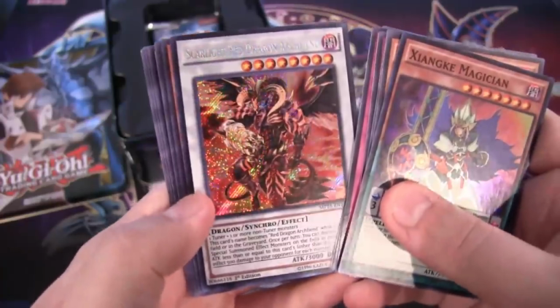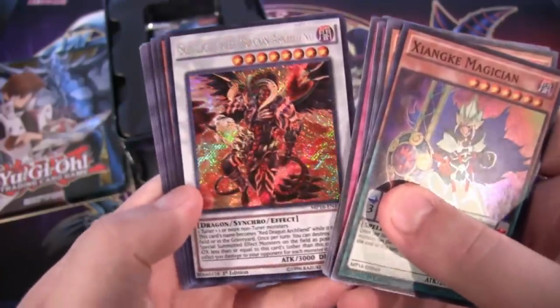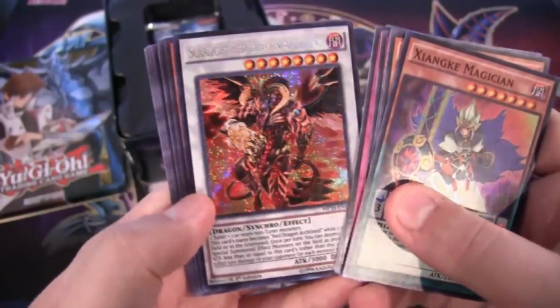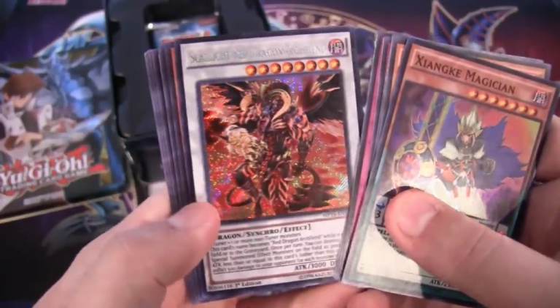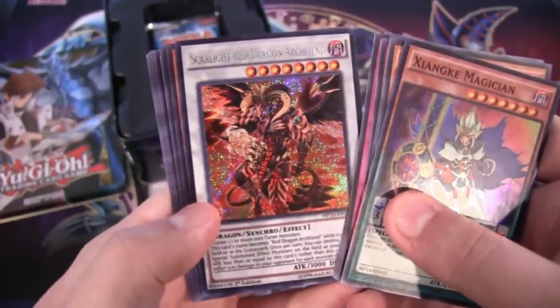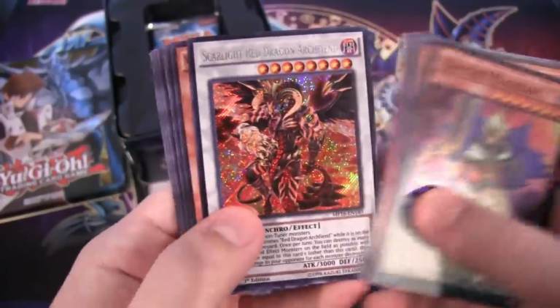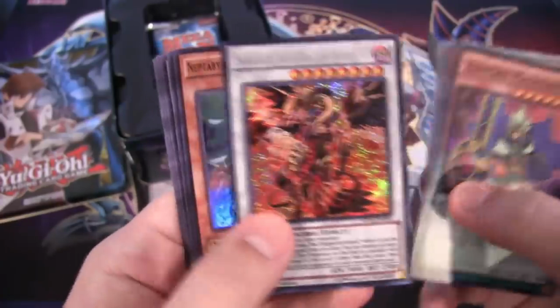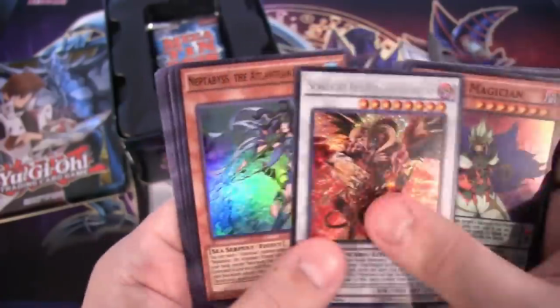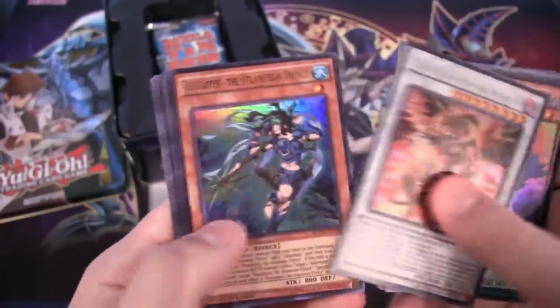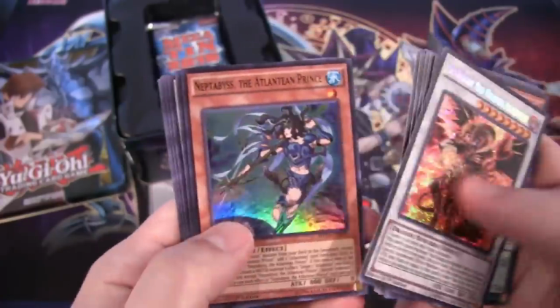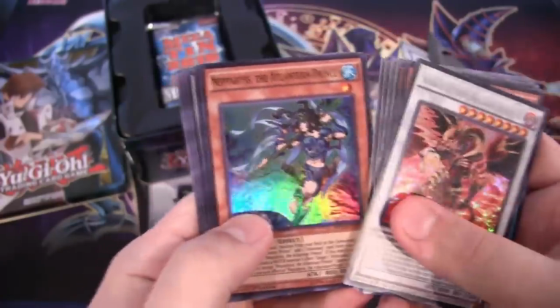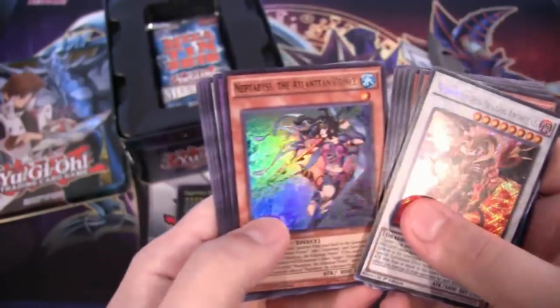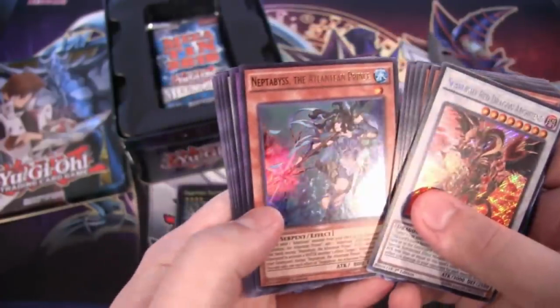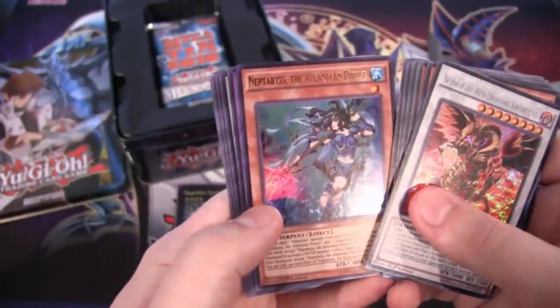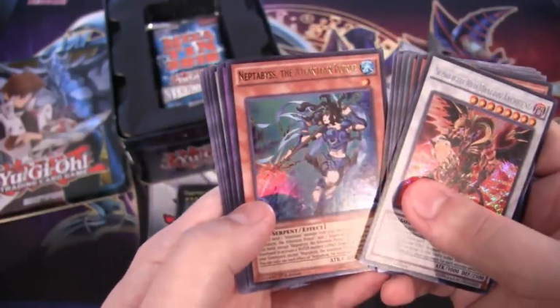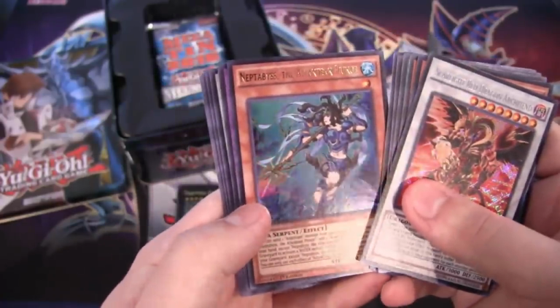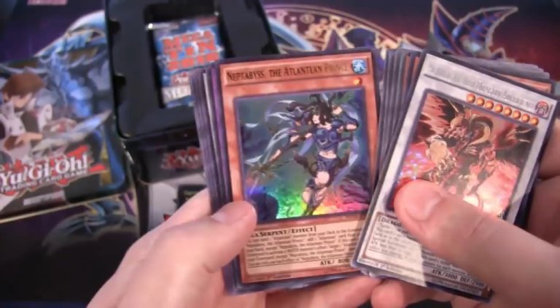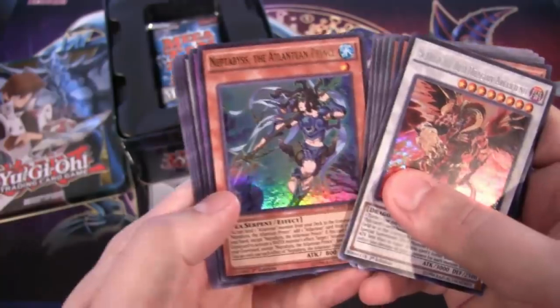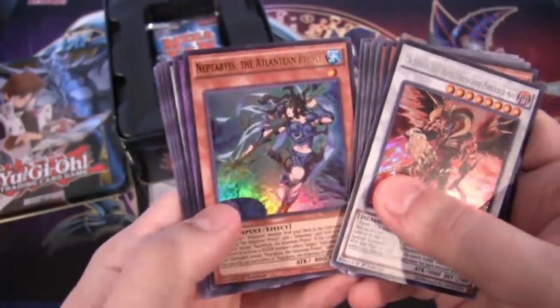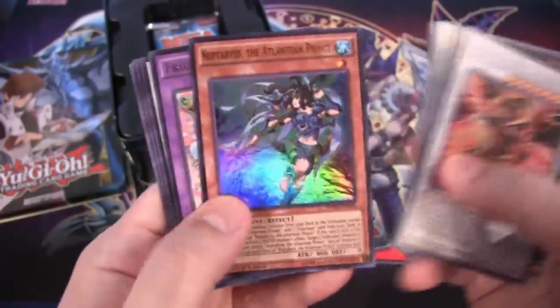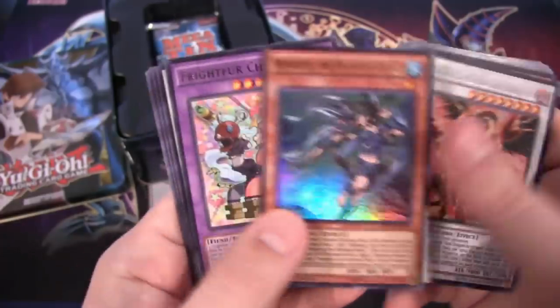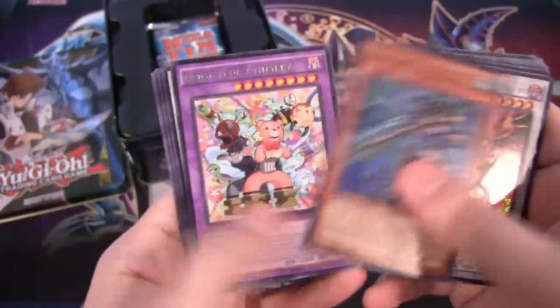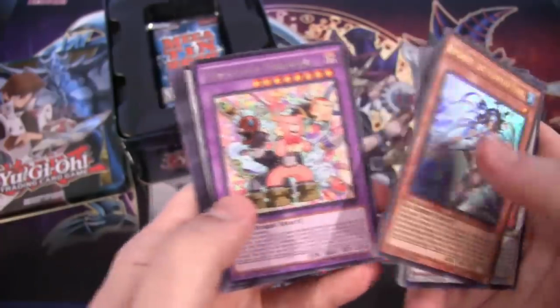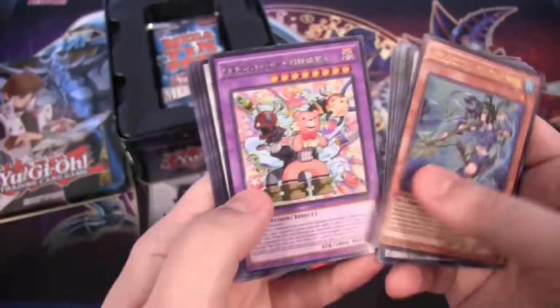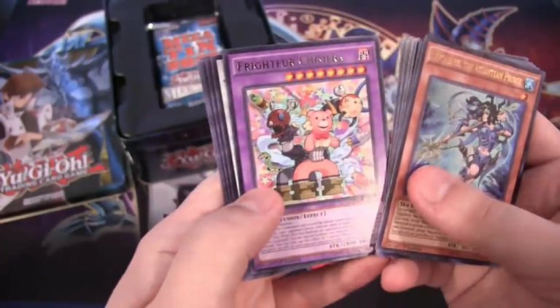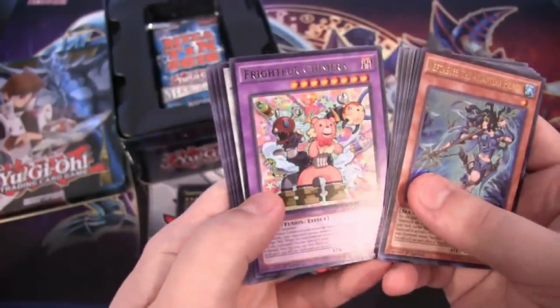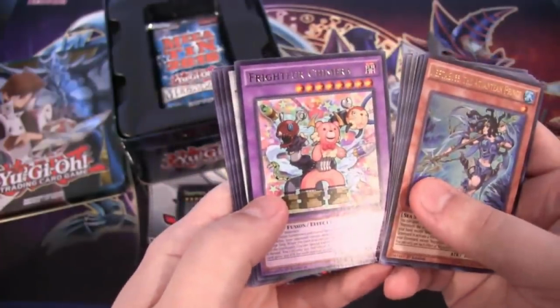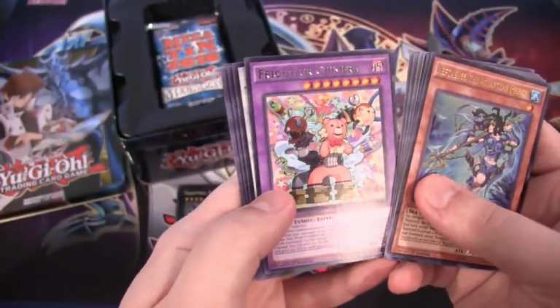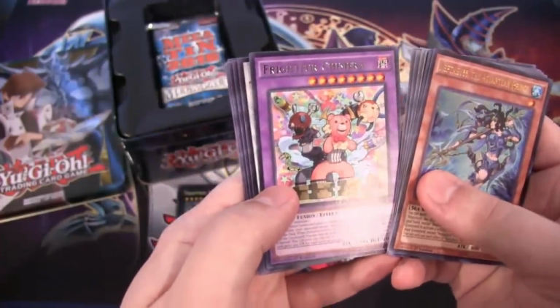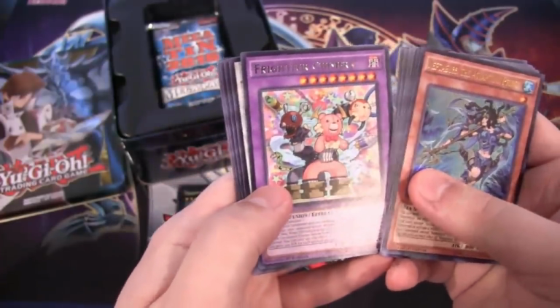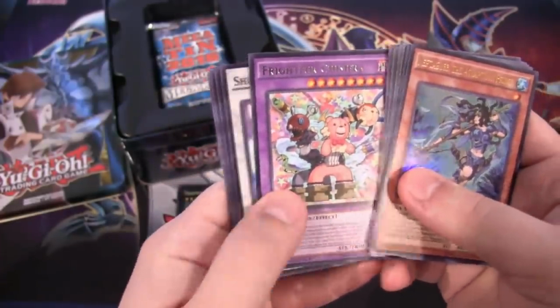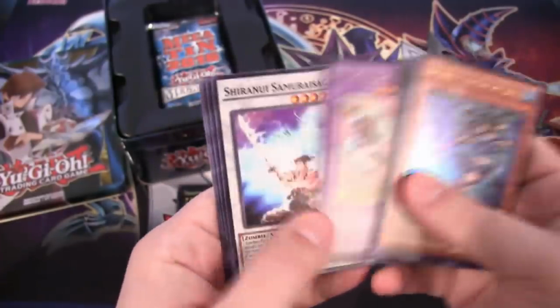Man, he looks awesome, especially as a Secret Rare. And then after that we have Neptabyss the Atlantean Prince, Ultra Rare. And then our Rare is Frightfur Chimera.